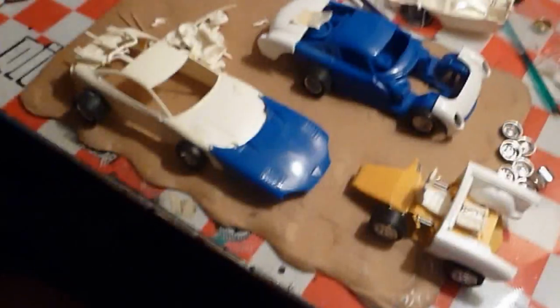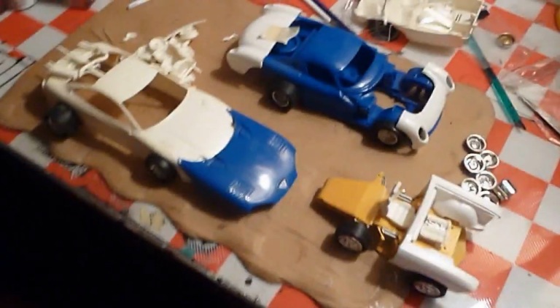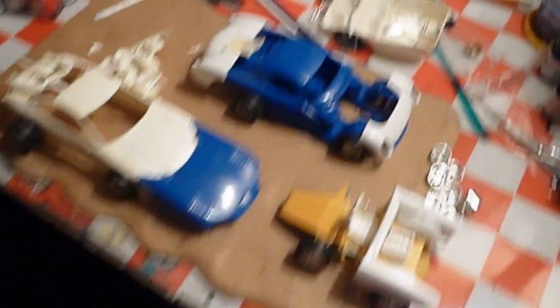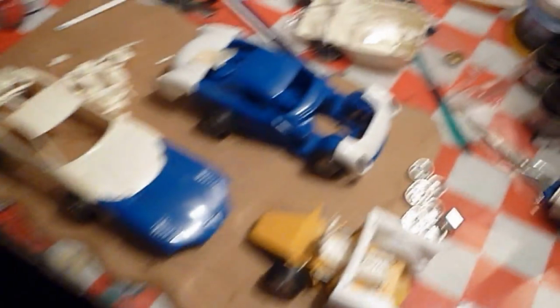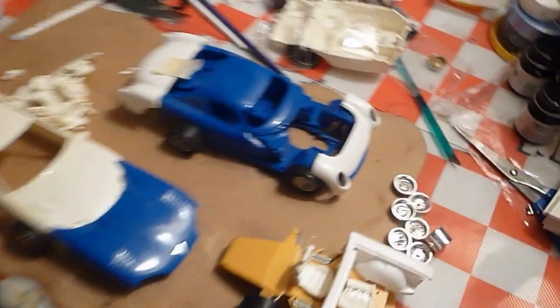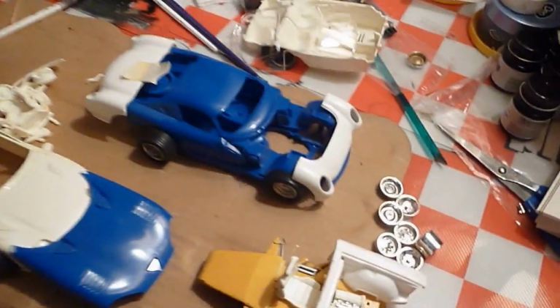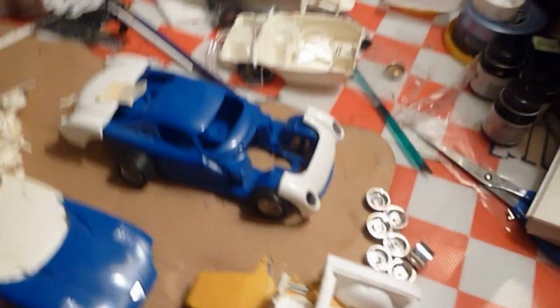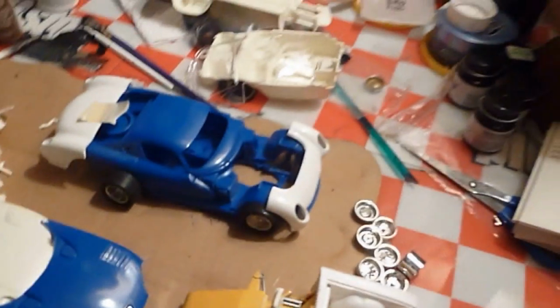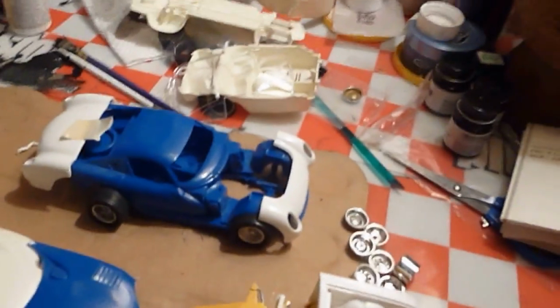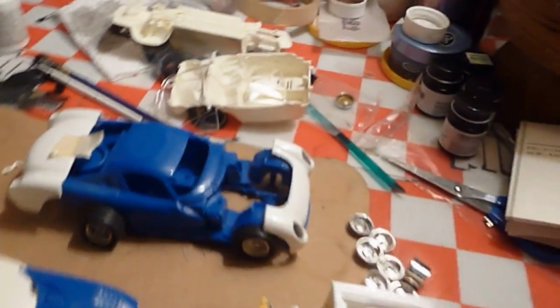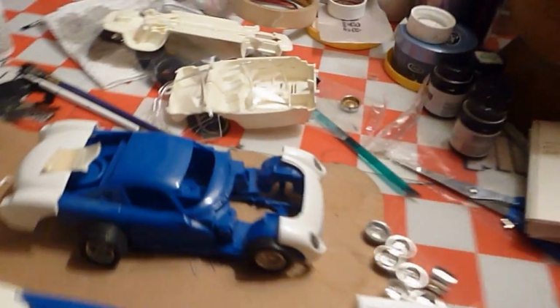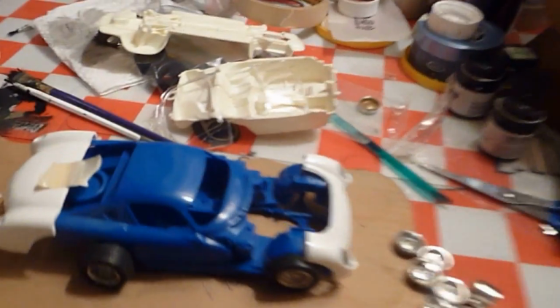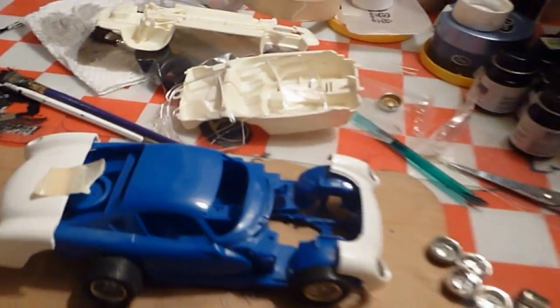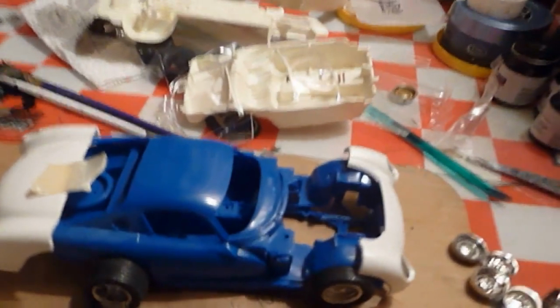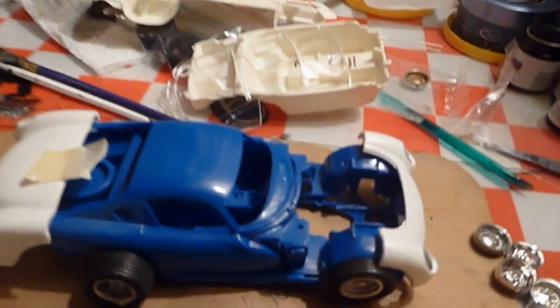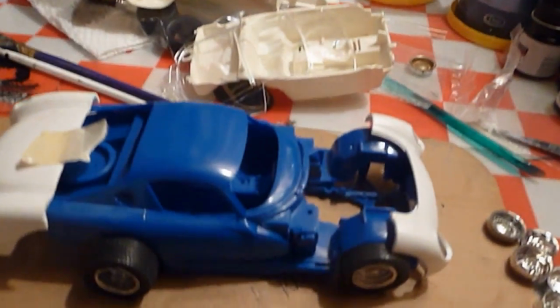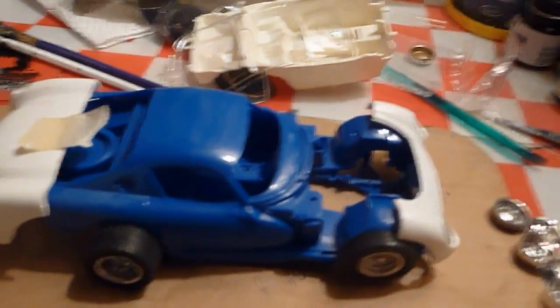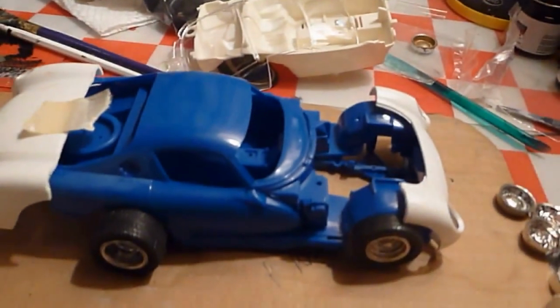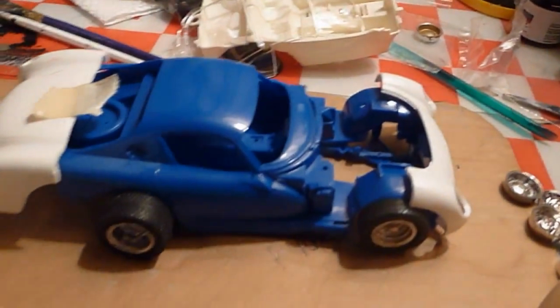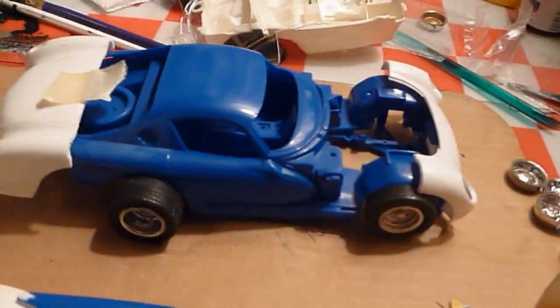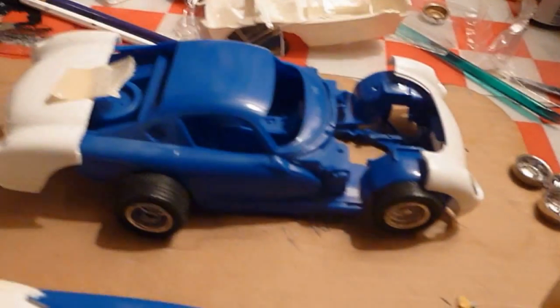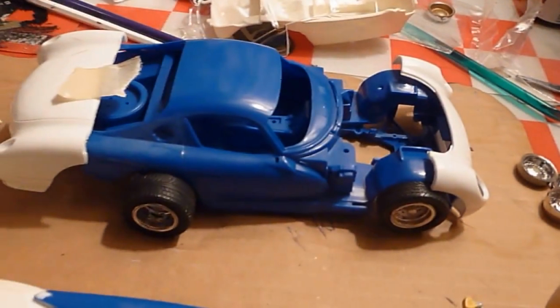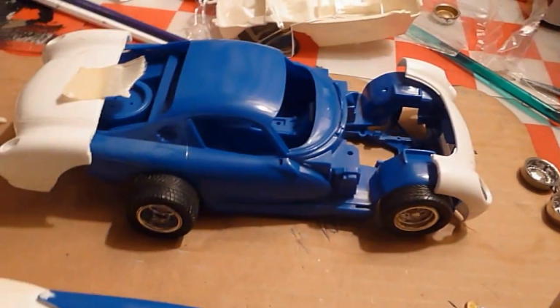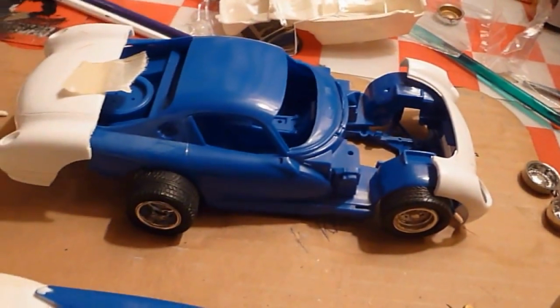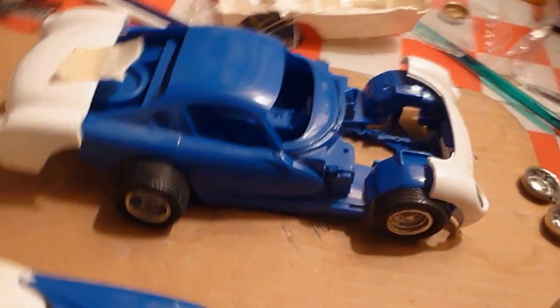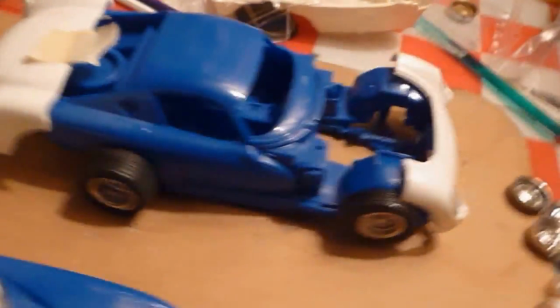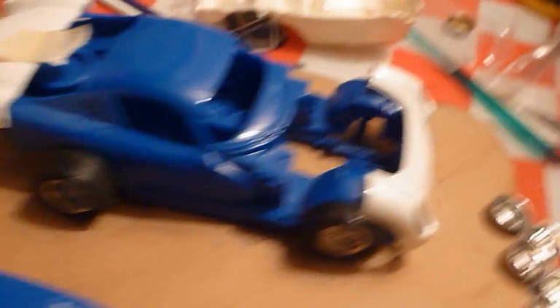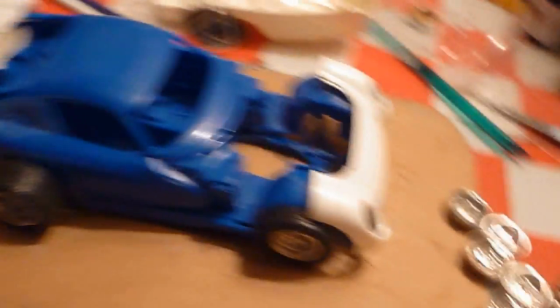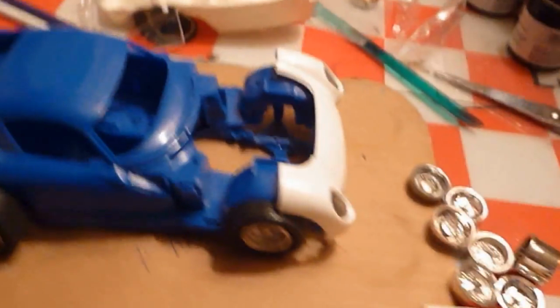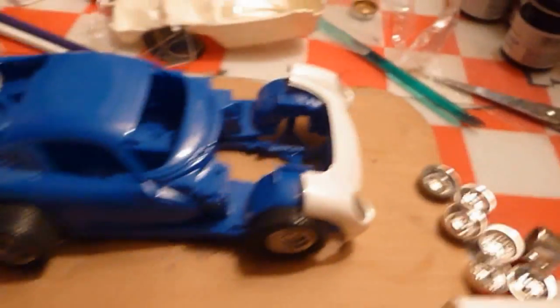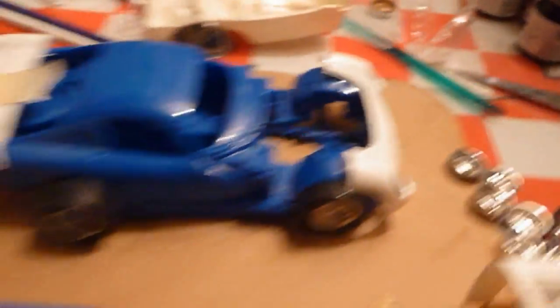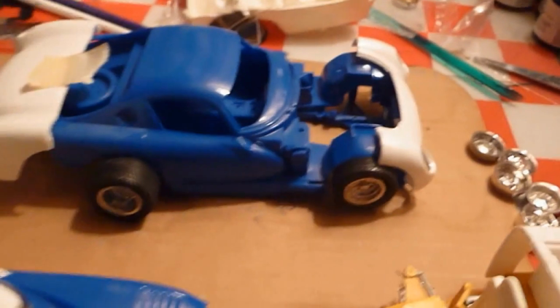Hey folks, Robert here. This is what I've been playing around with — the Viper with the 53 Corvette front end and rear end.